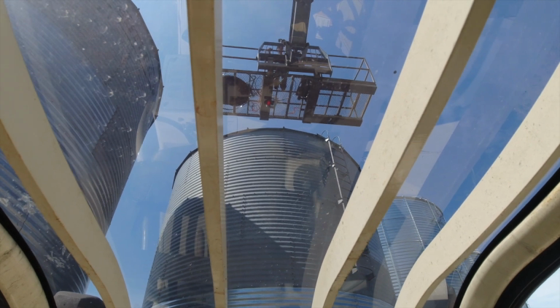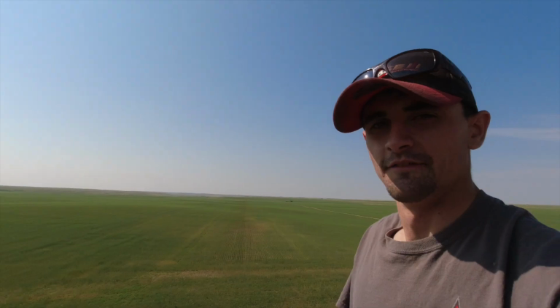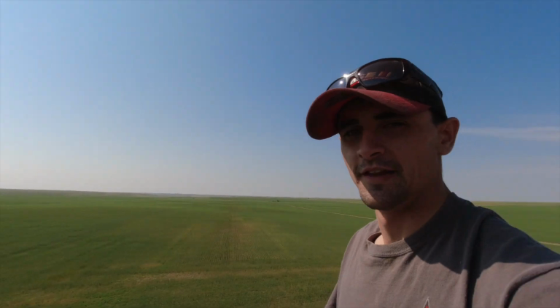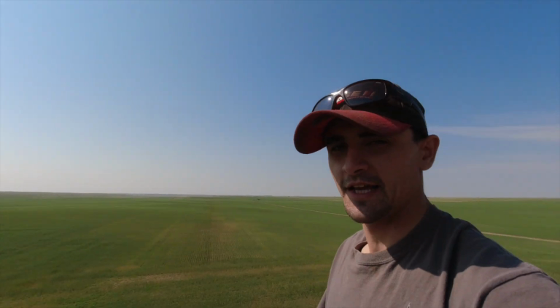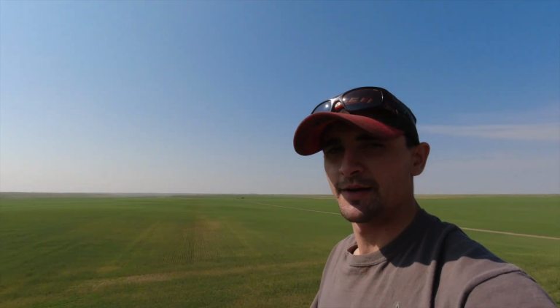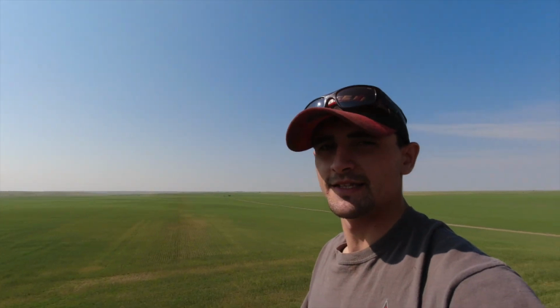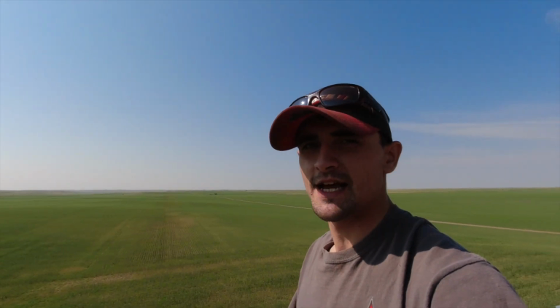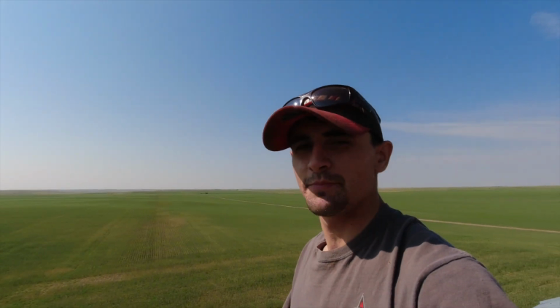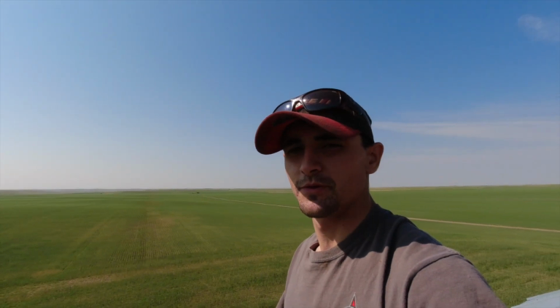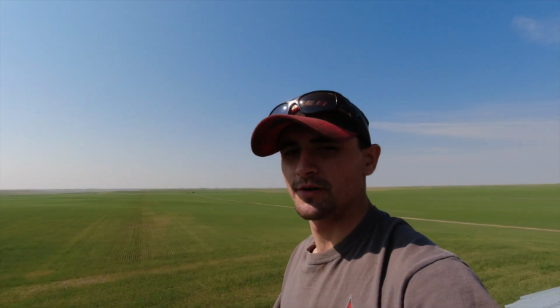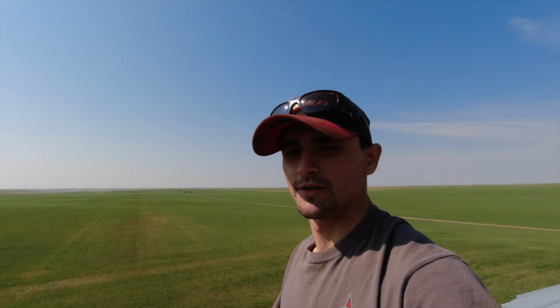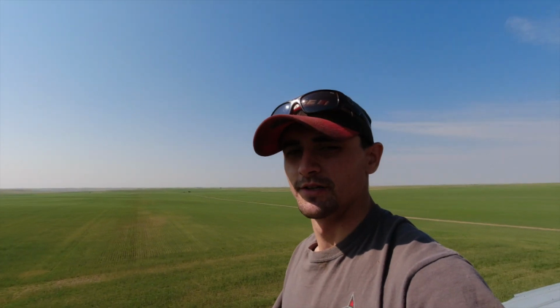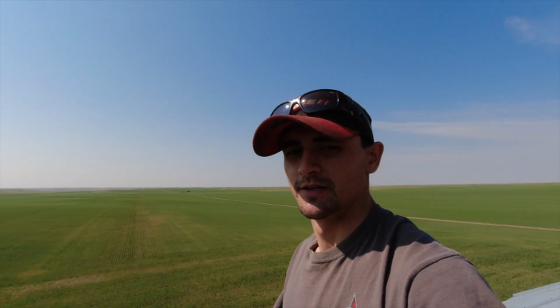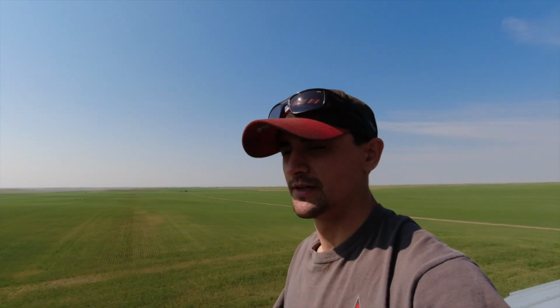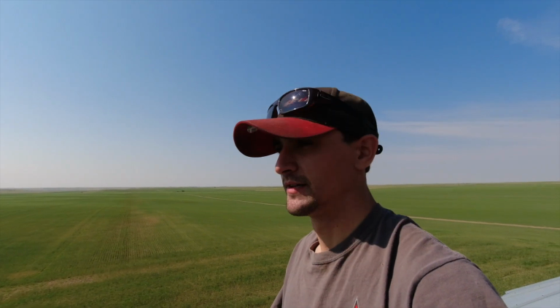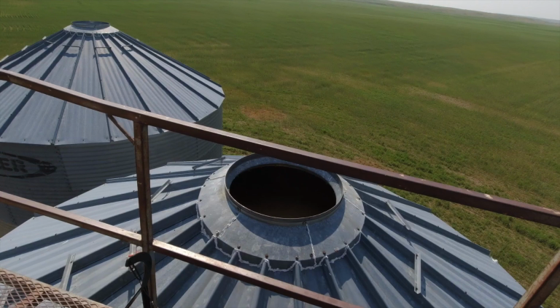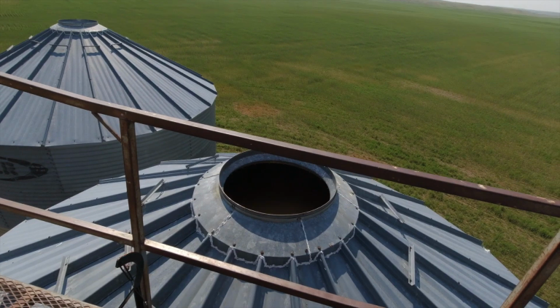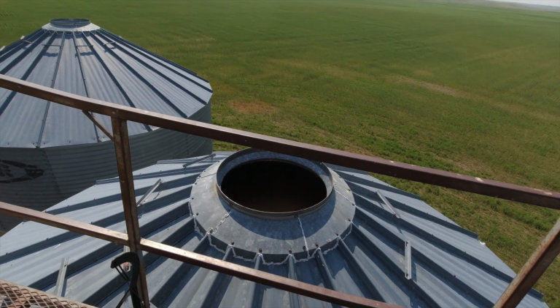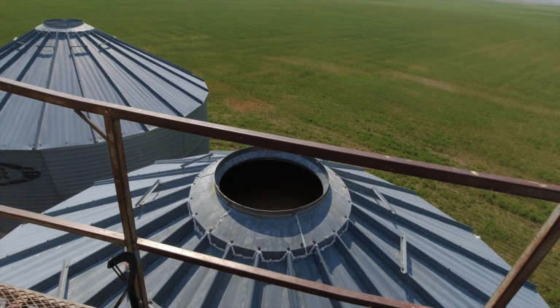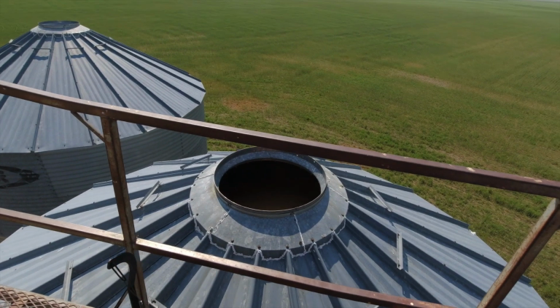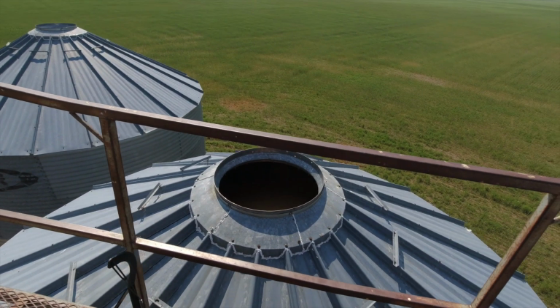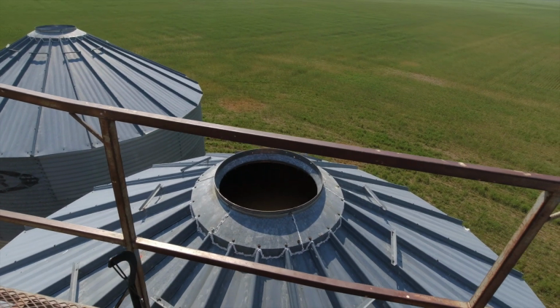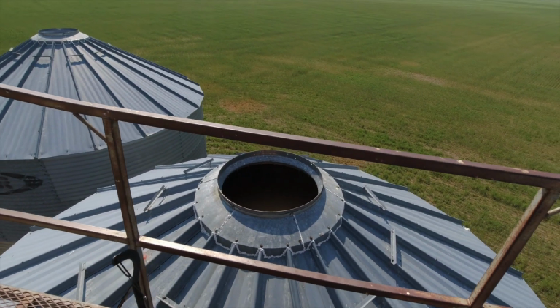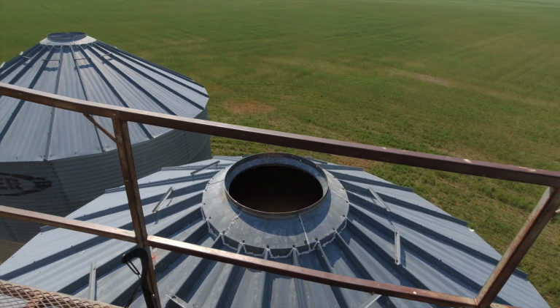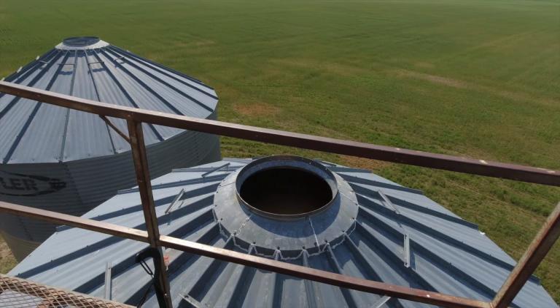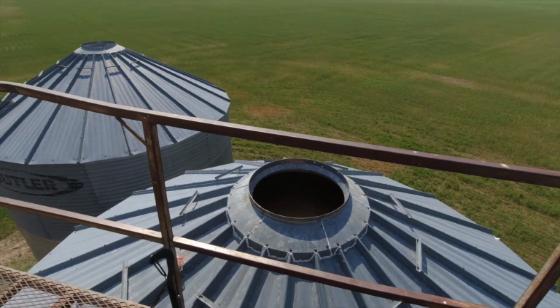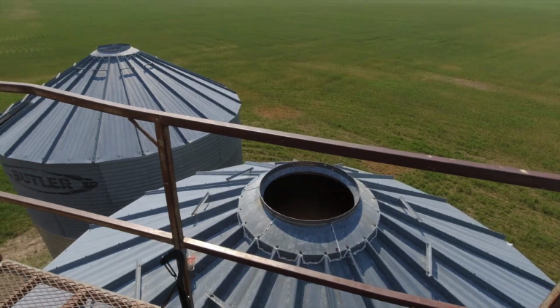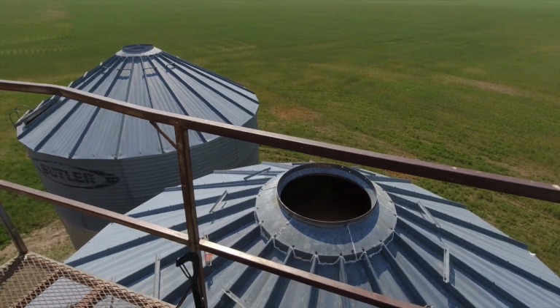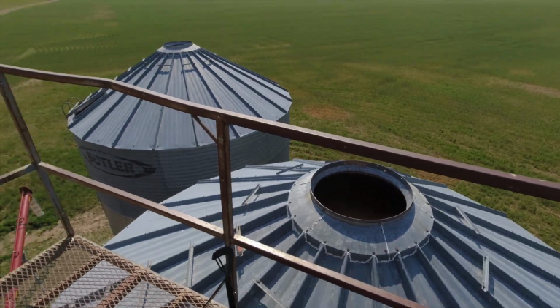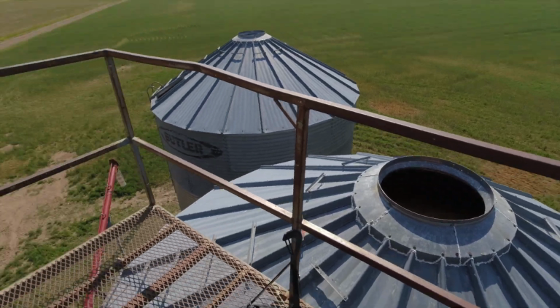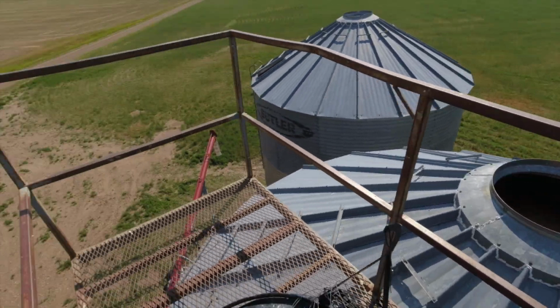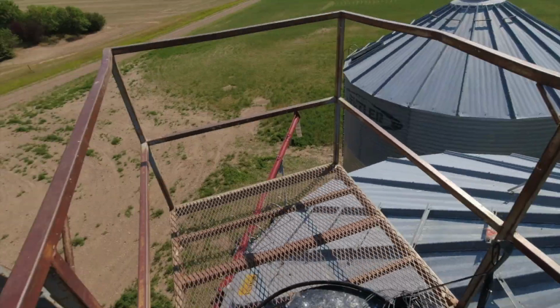I feel like I'm at the top of the world. Another one done. Going down.